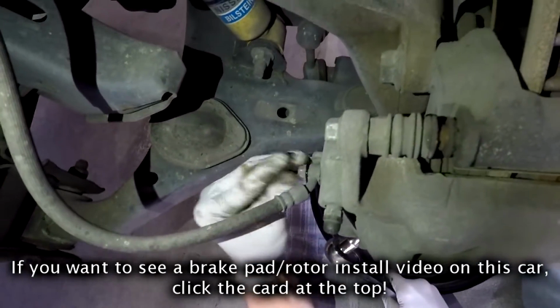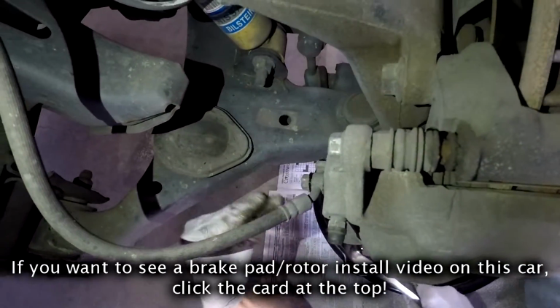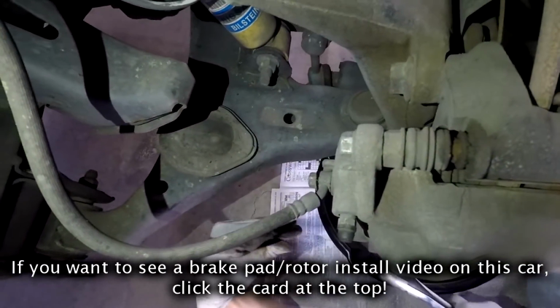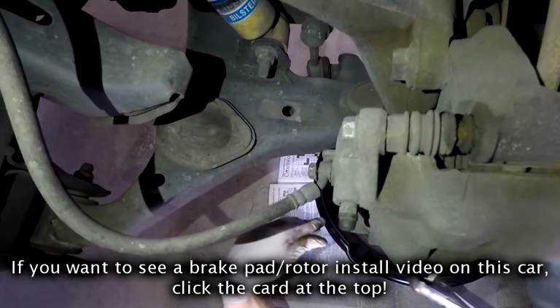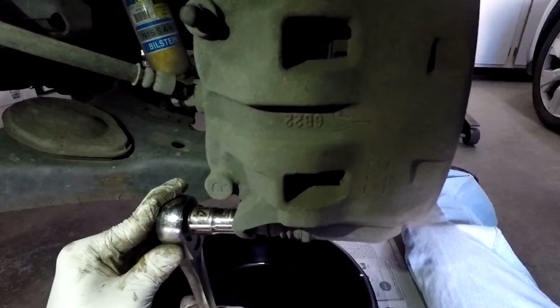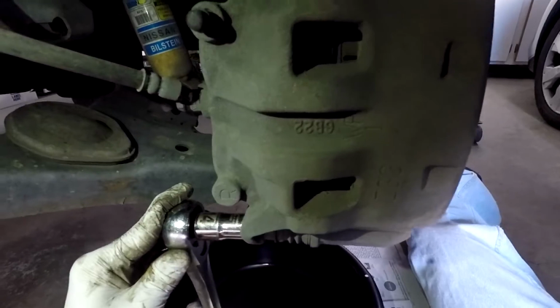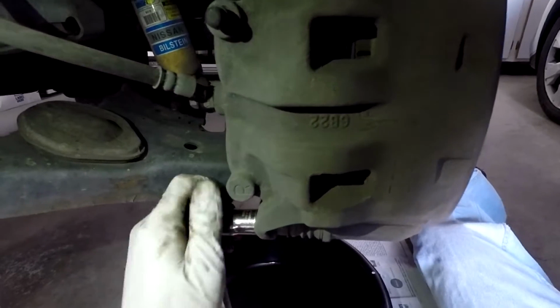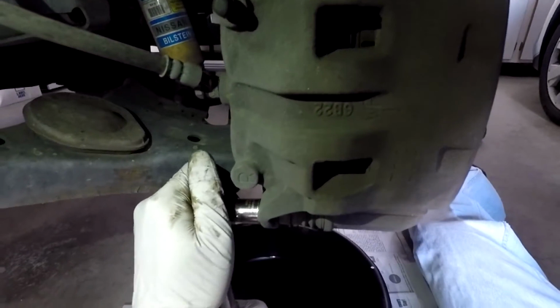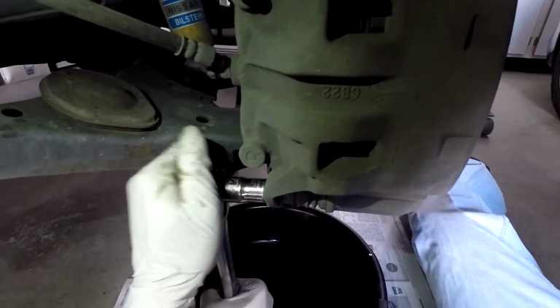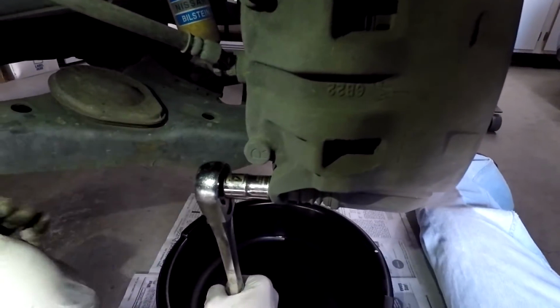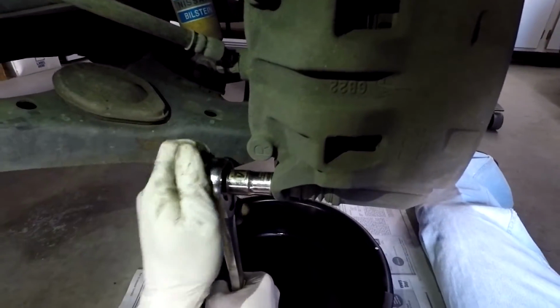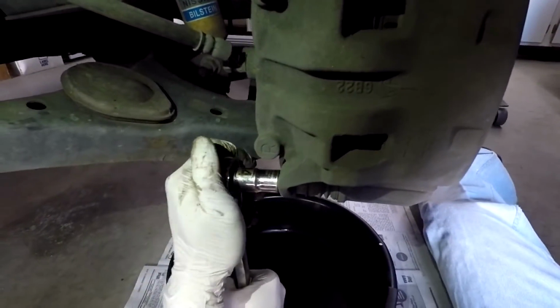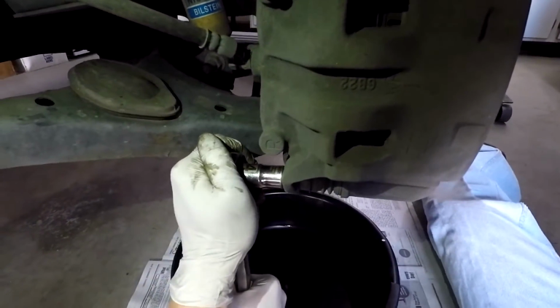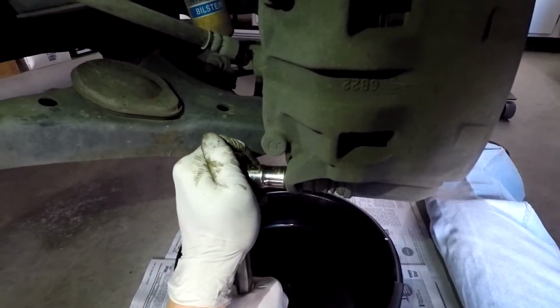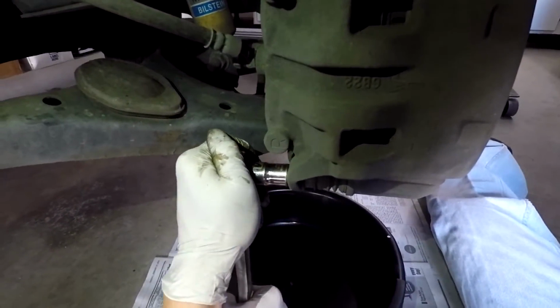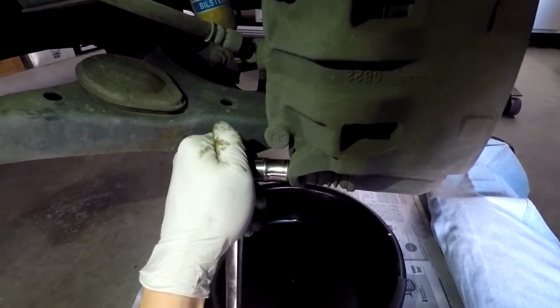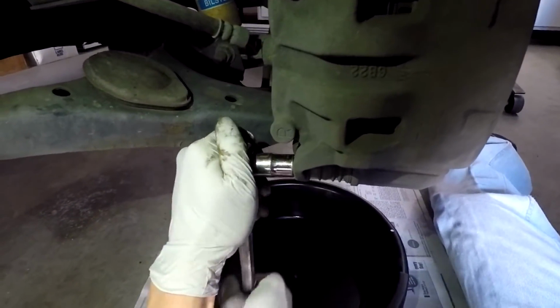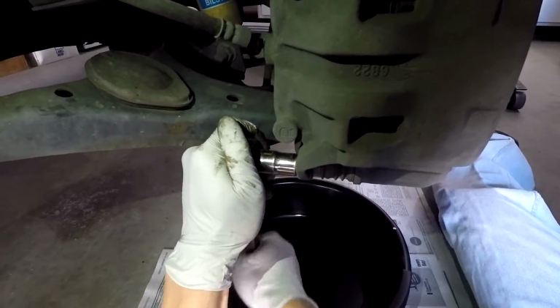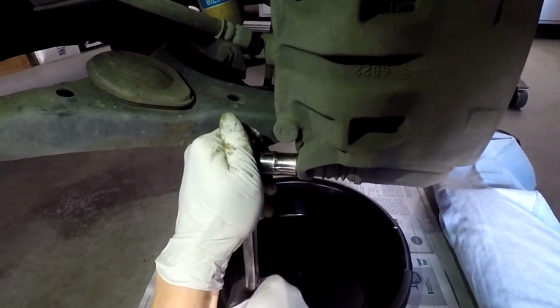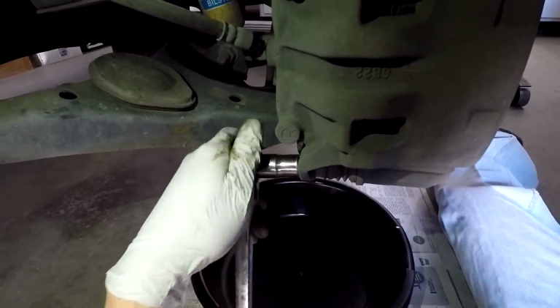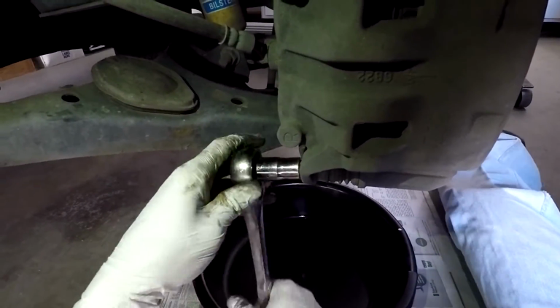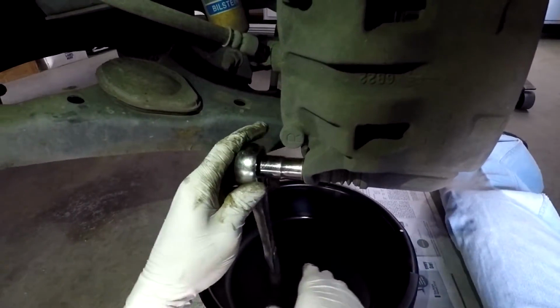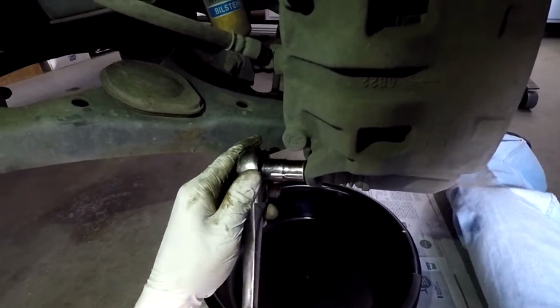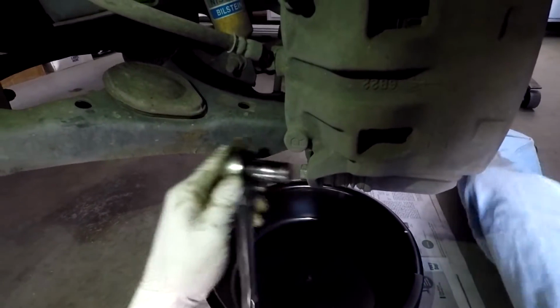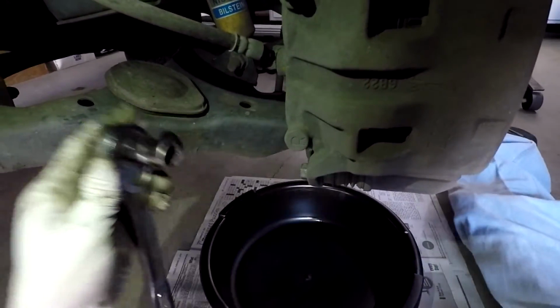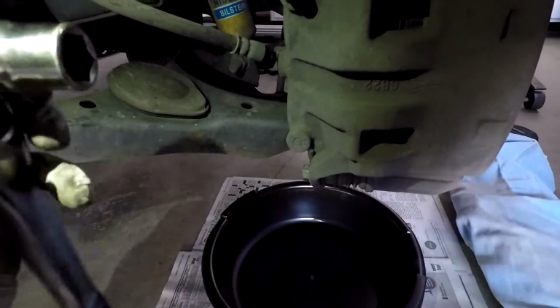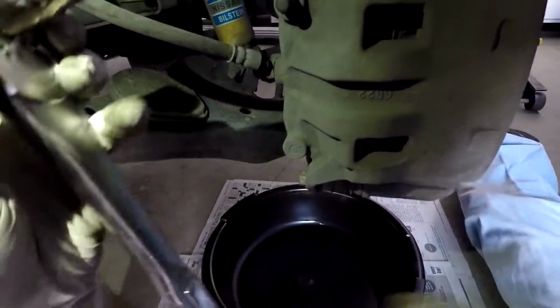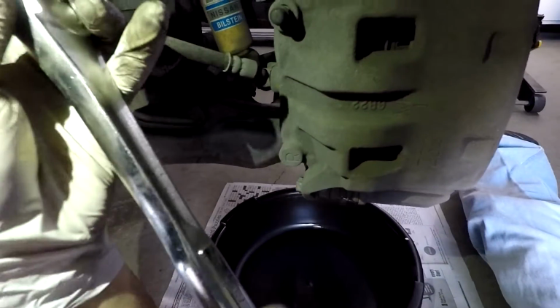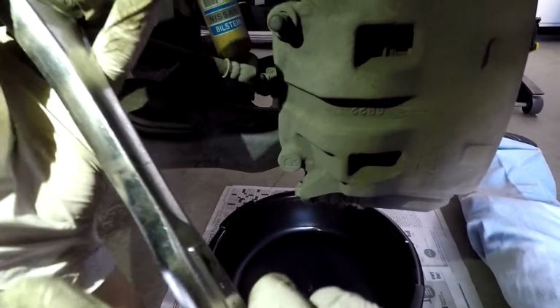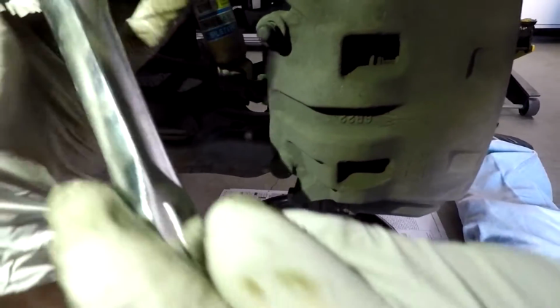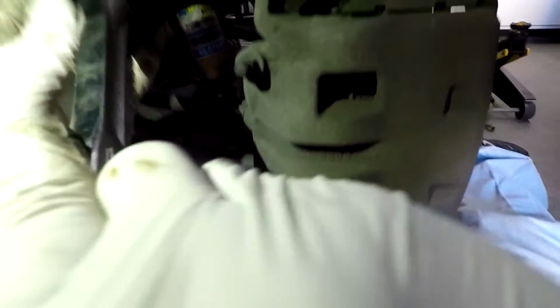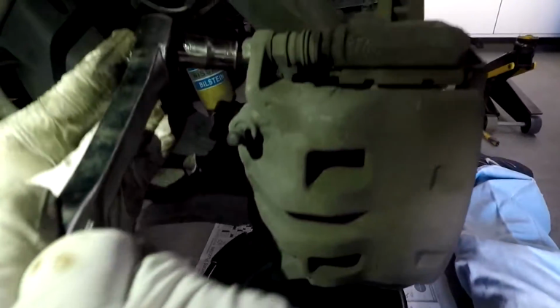So the first thing you want to do is go ahead and loosen the brake line bolt that's connected to the caliper. Just loosen it, don't take it all the way off.